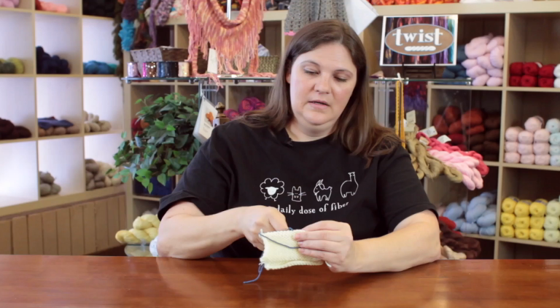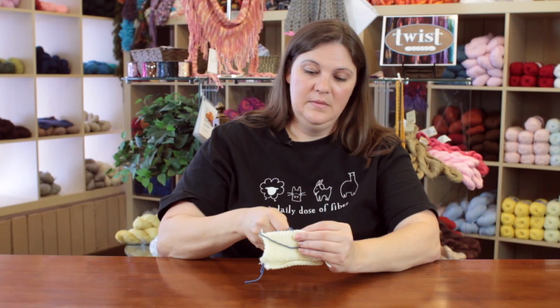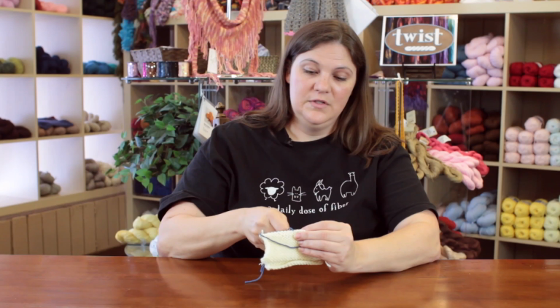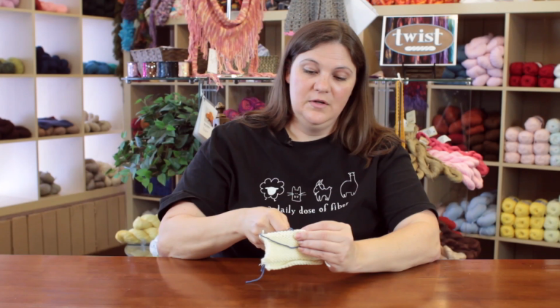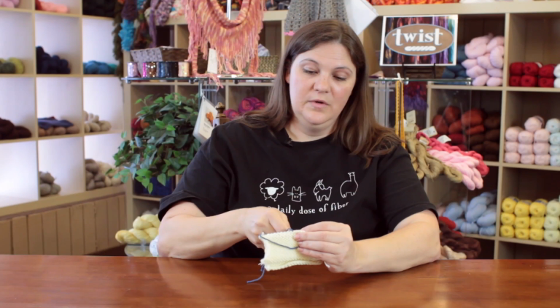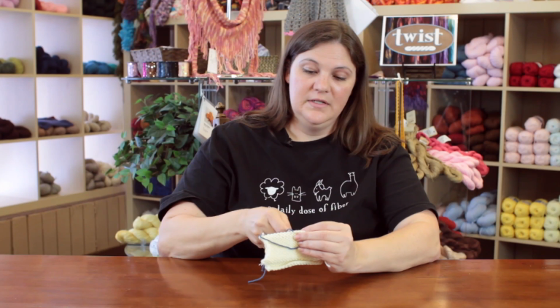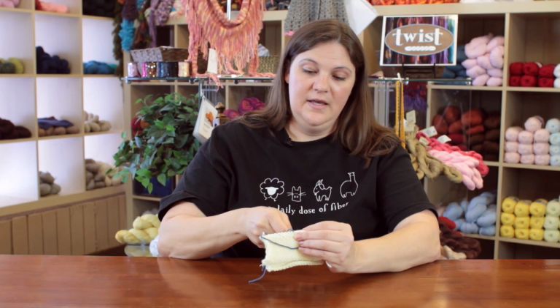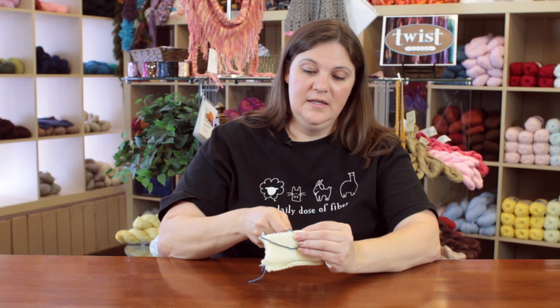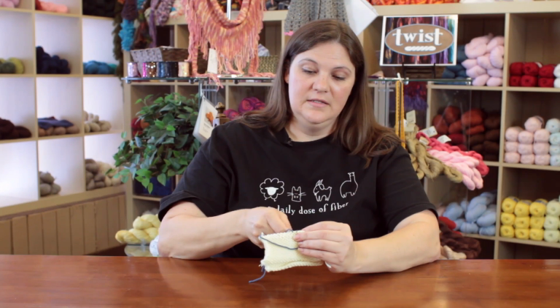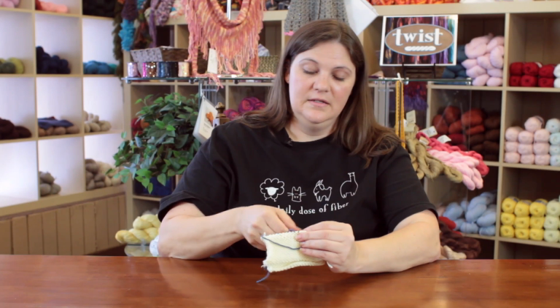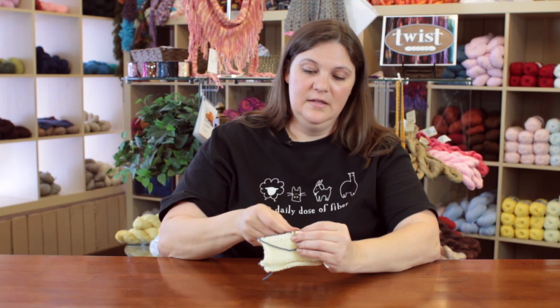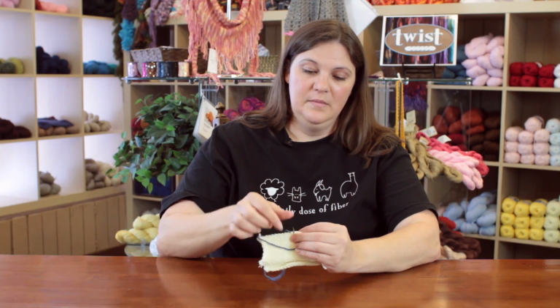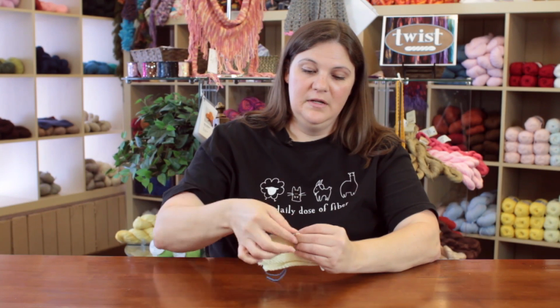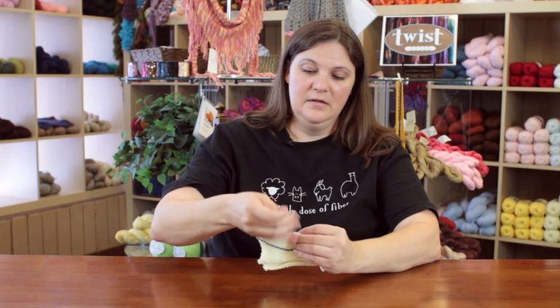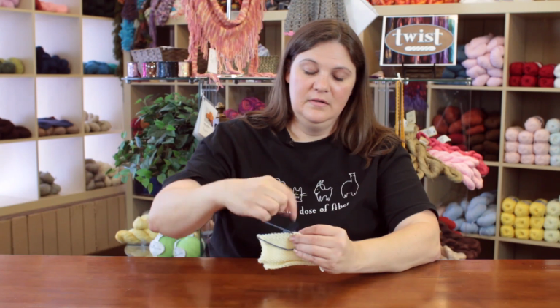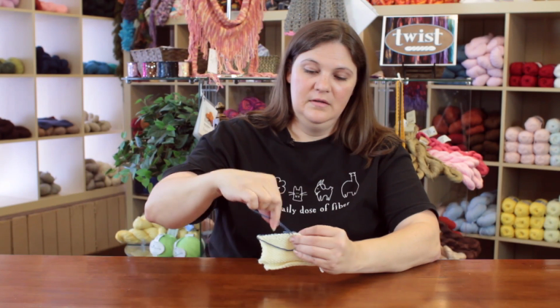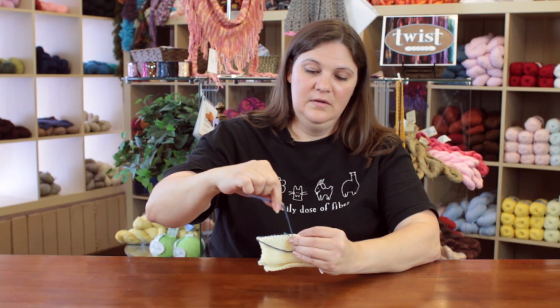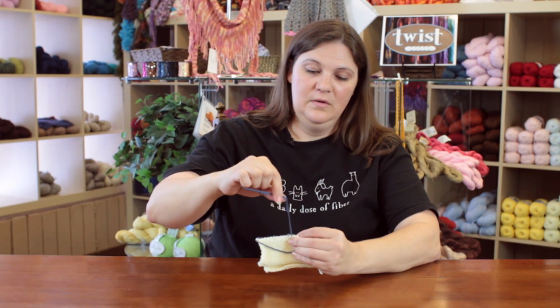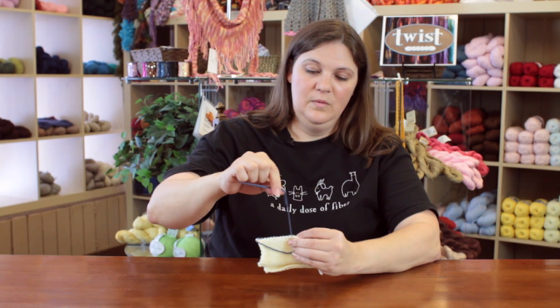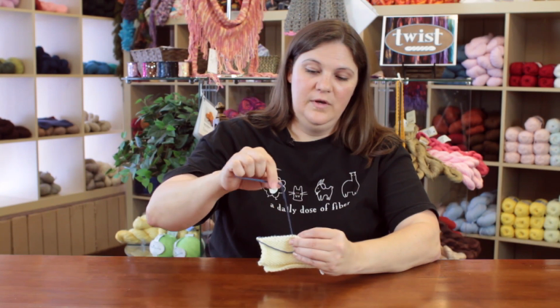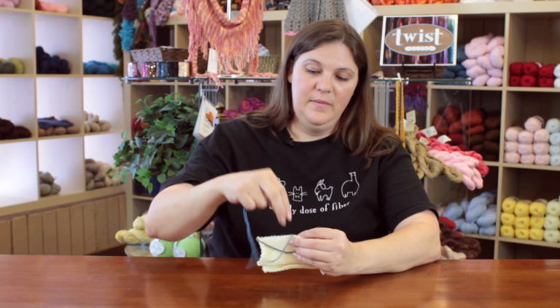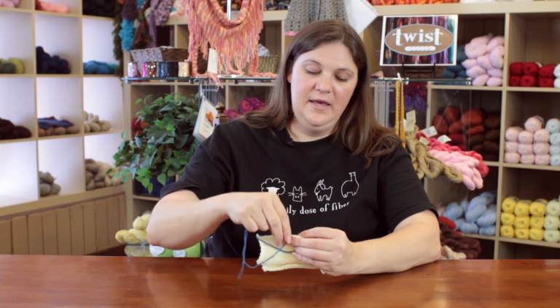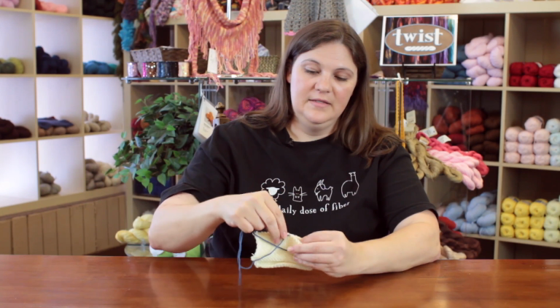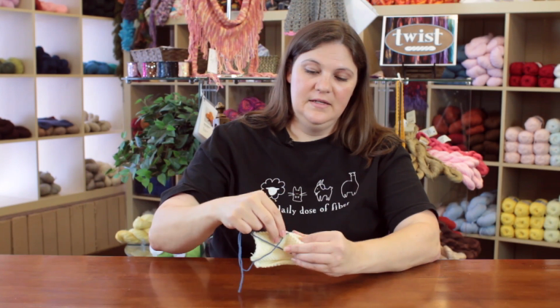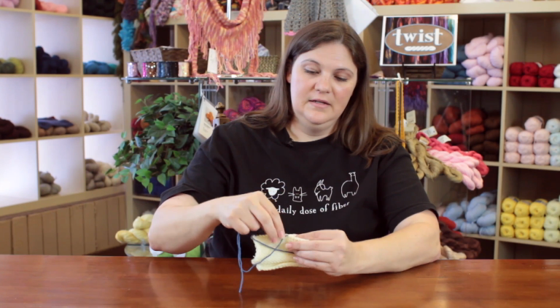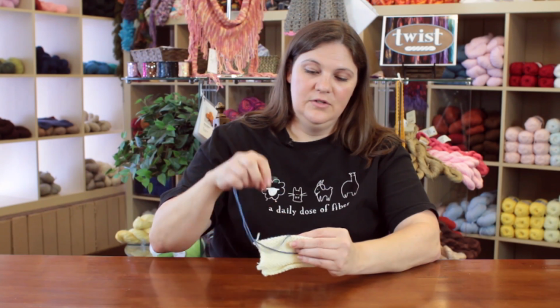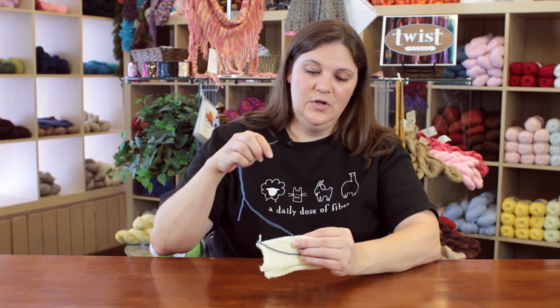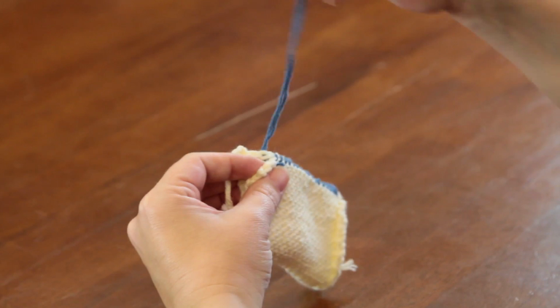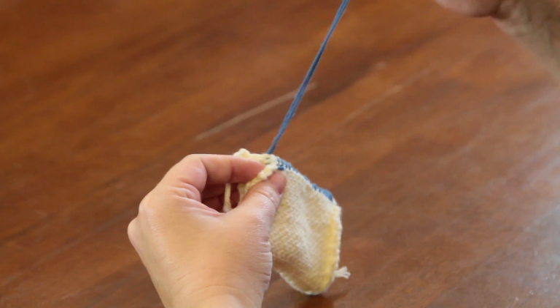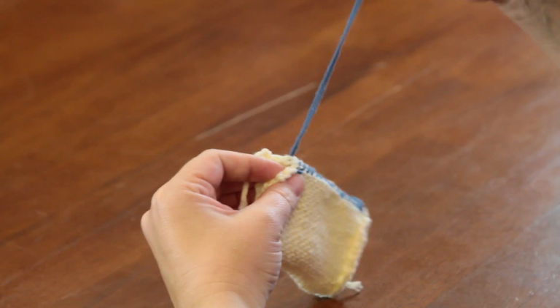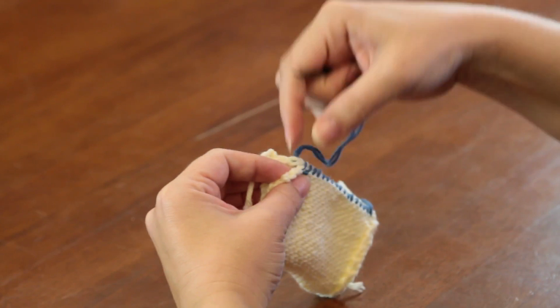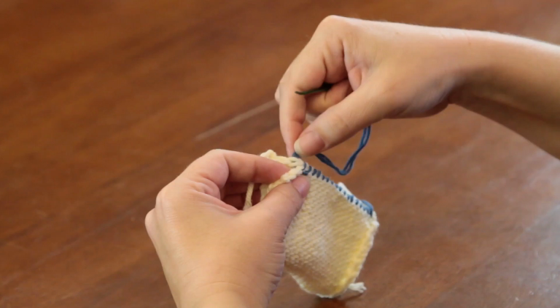I'm just going to work to the end, and then I'm going to weave my ends in and show you how to weave in.